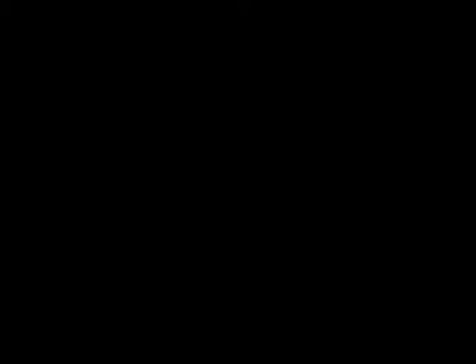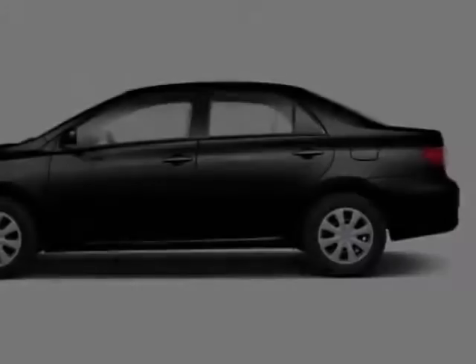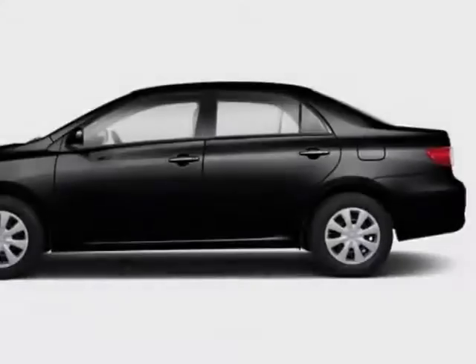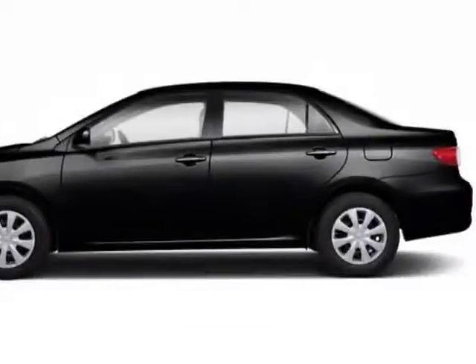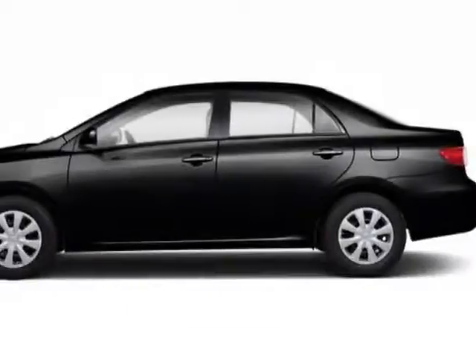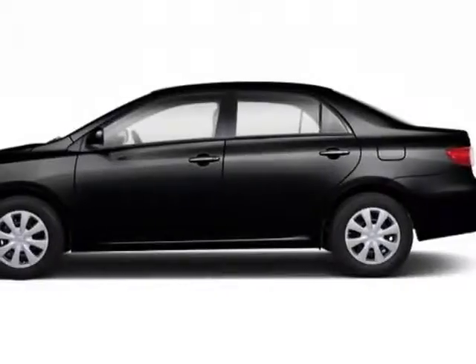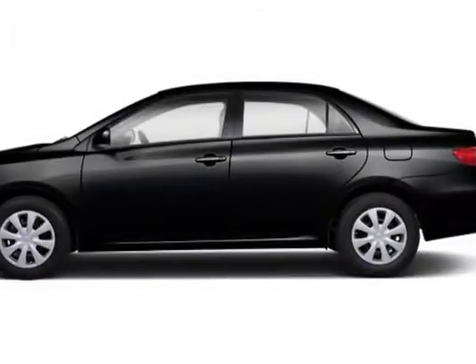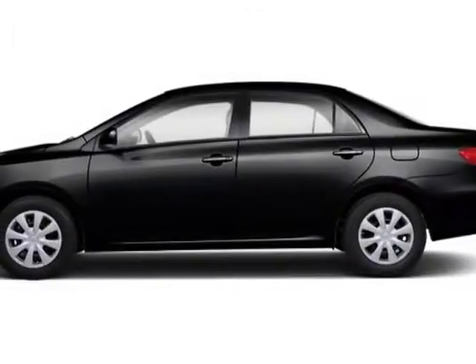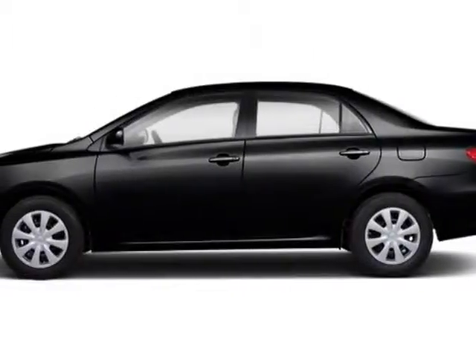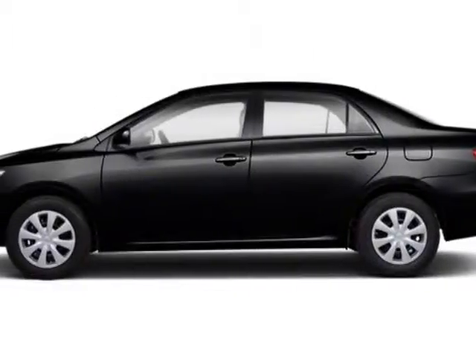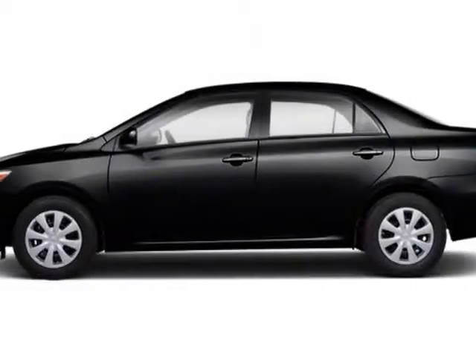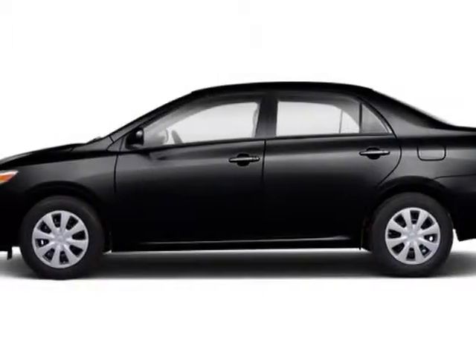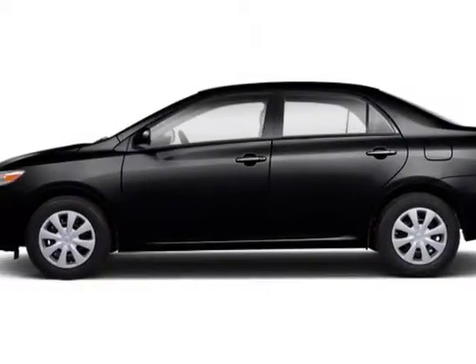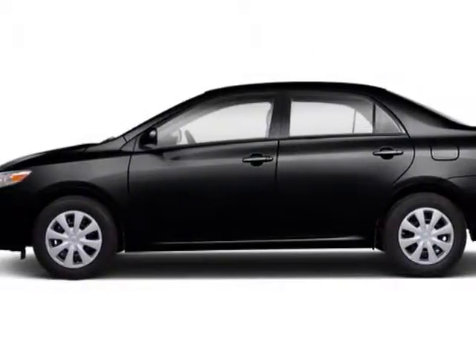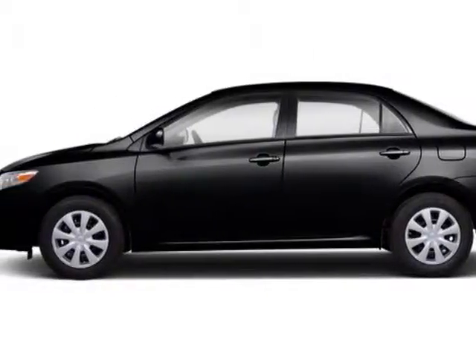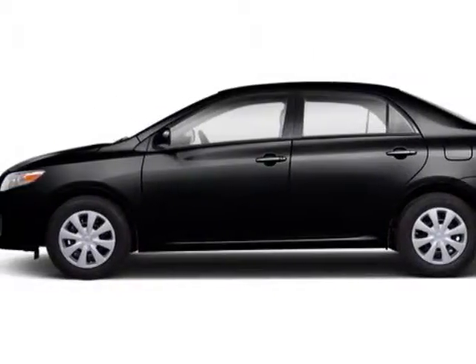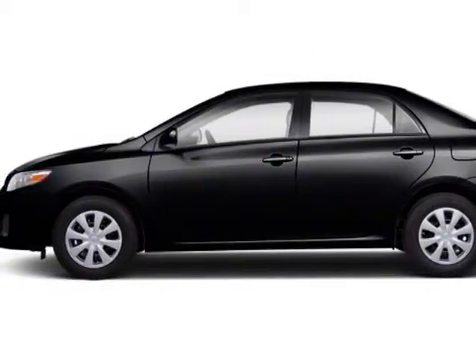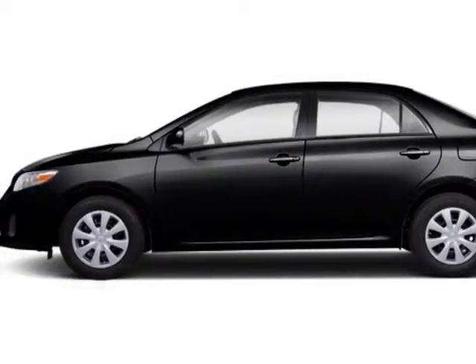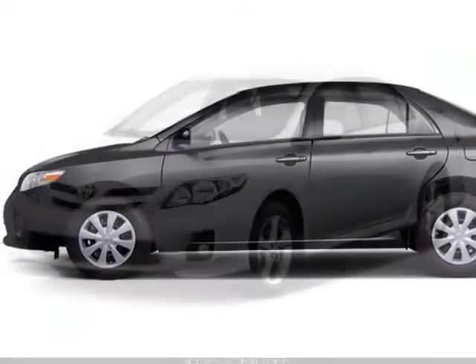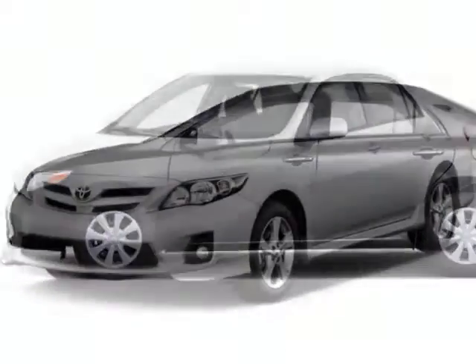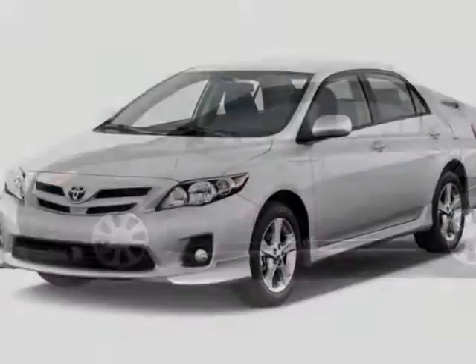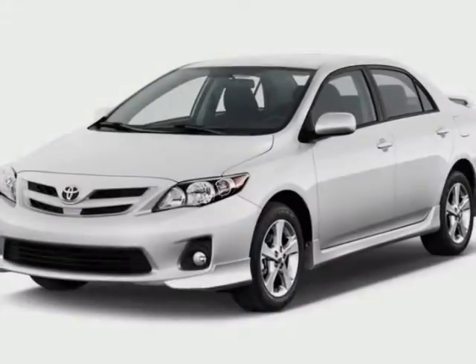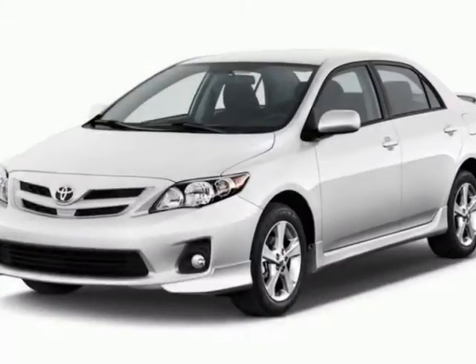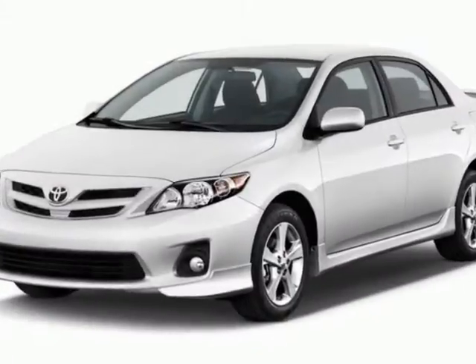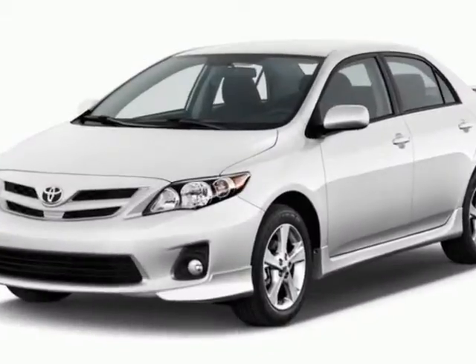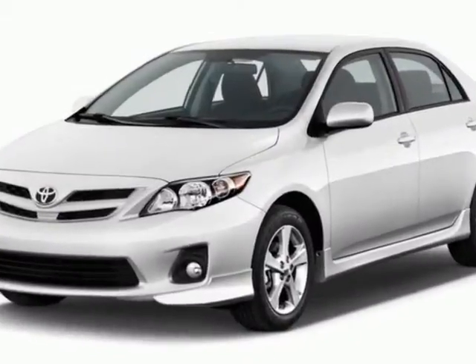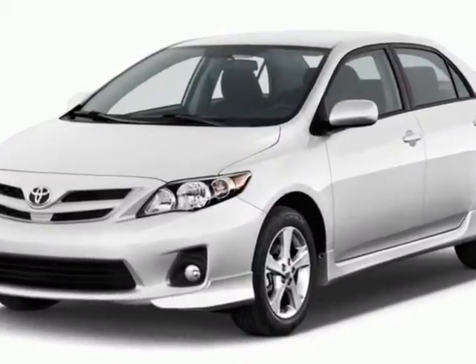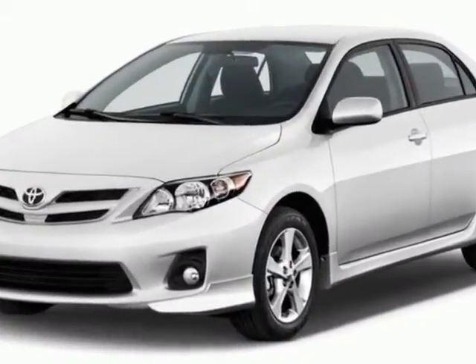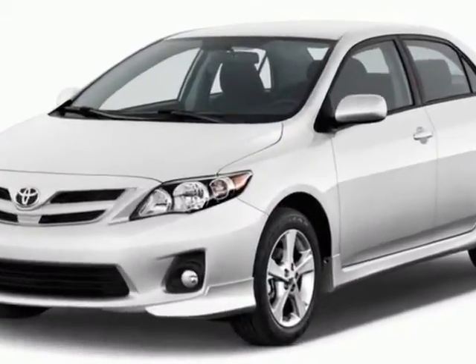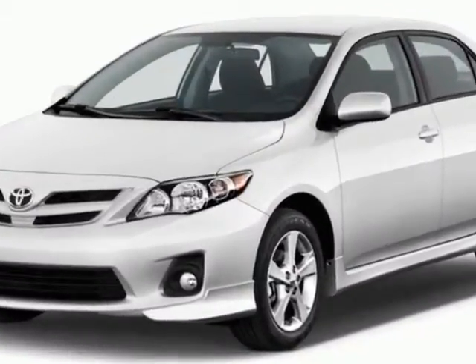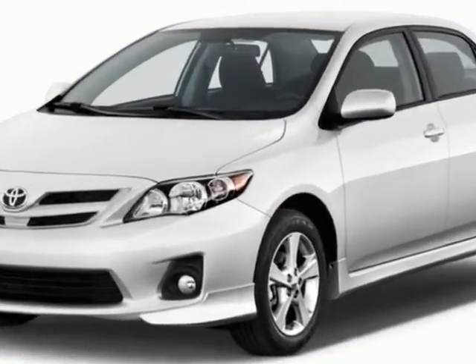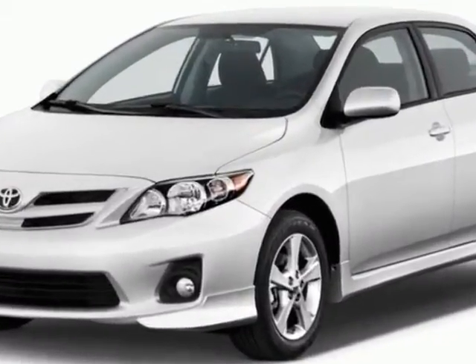Come take a look at this new 2013 Toyota Corolla. For your protection, this vehicle has a full factory warranty.